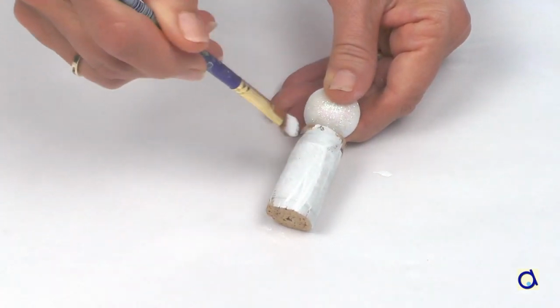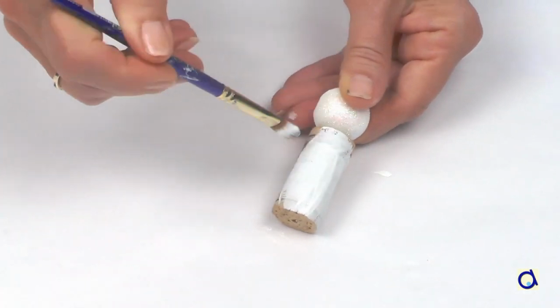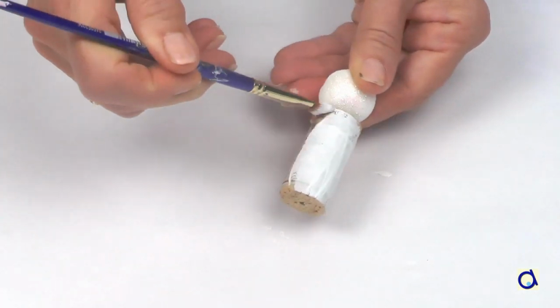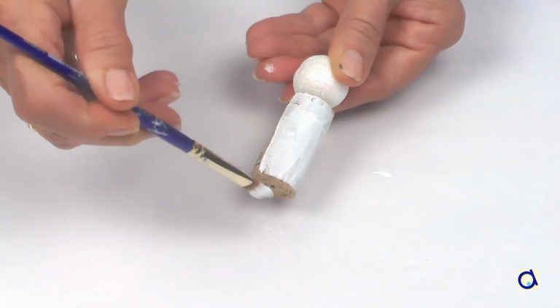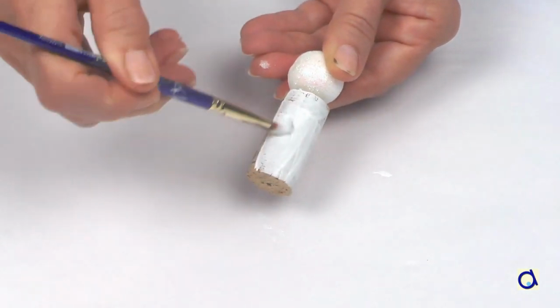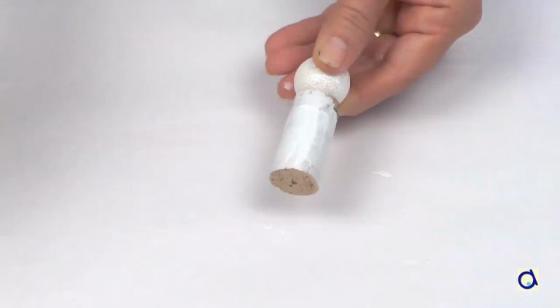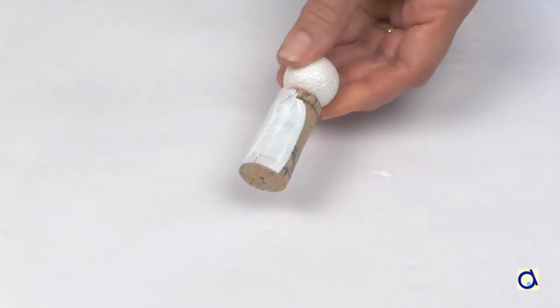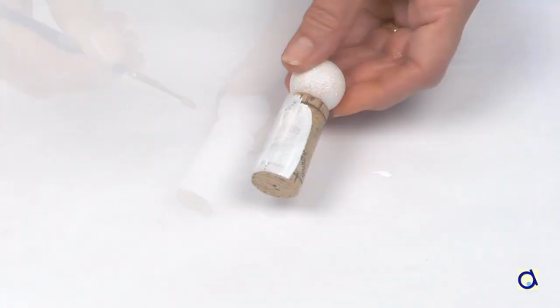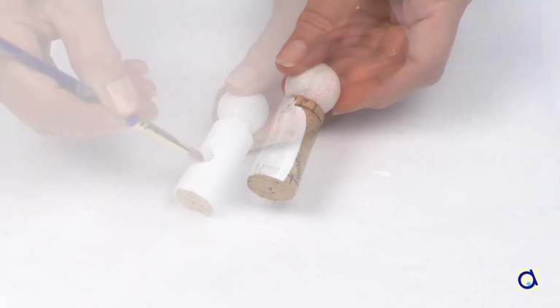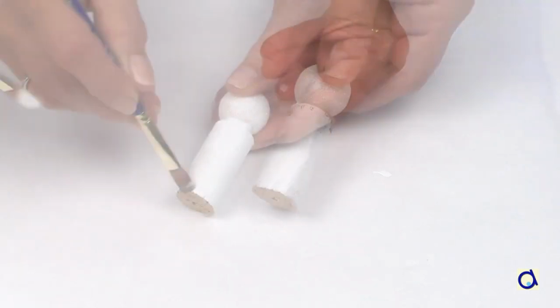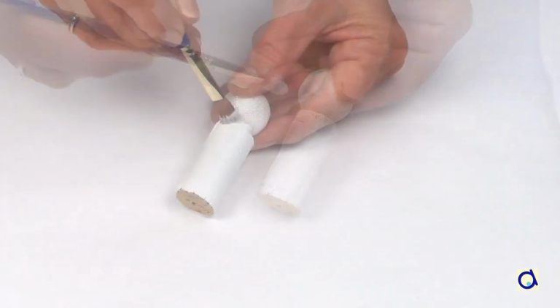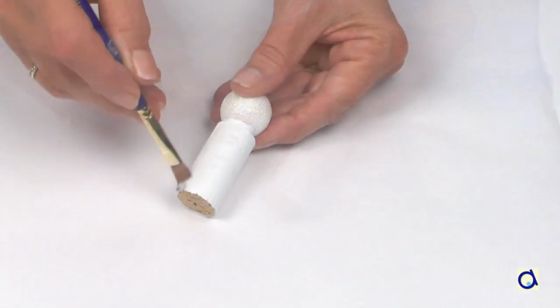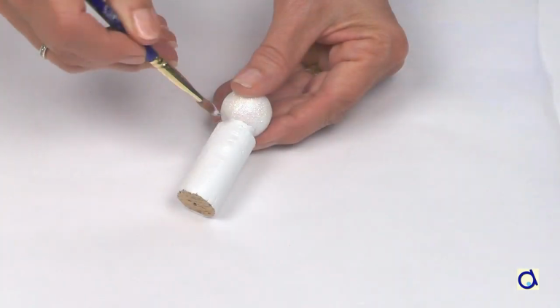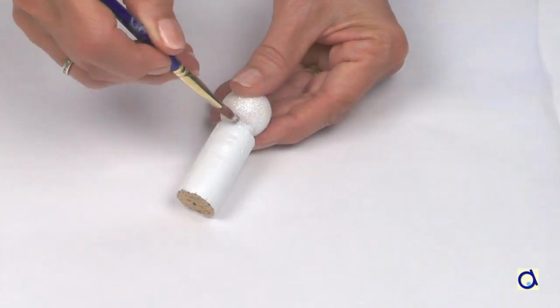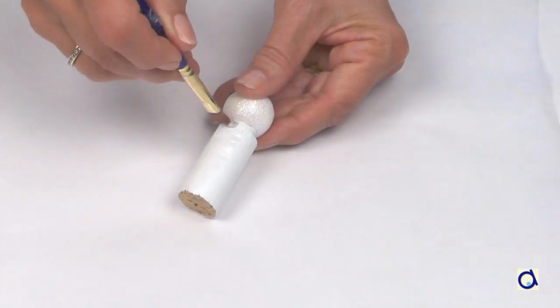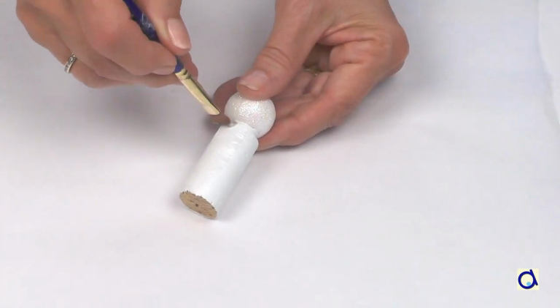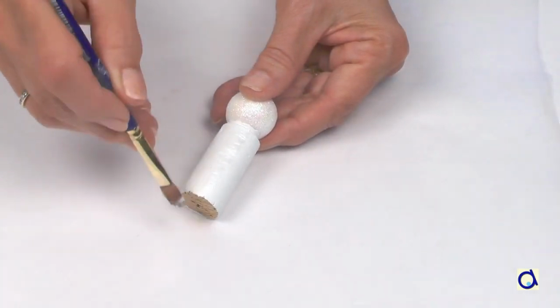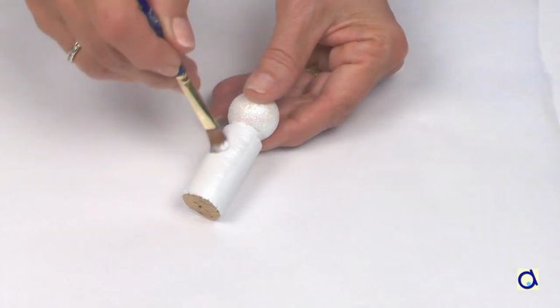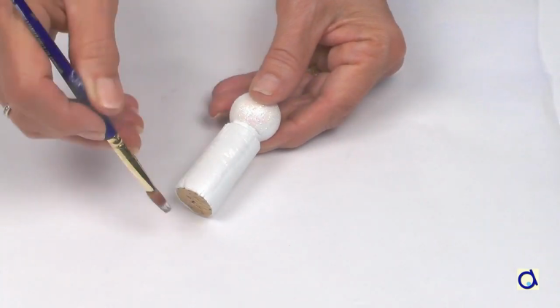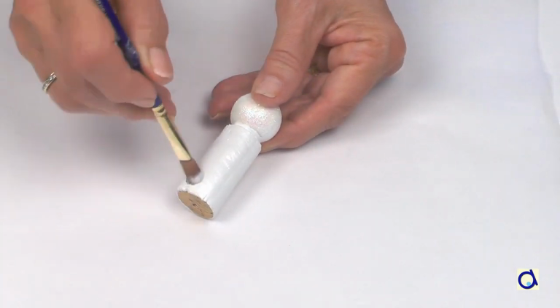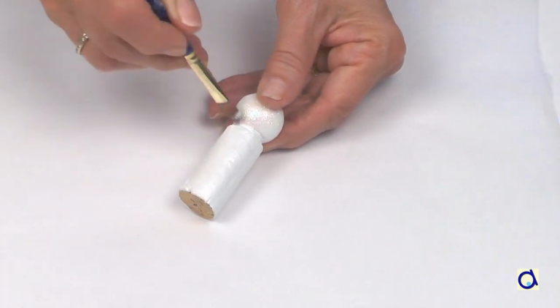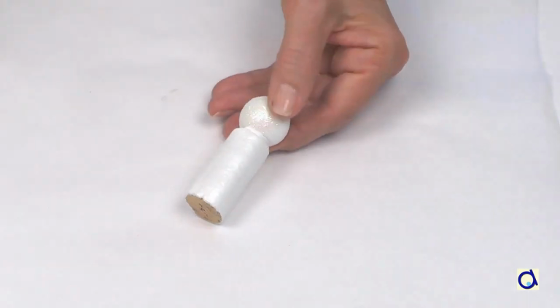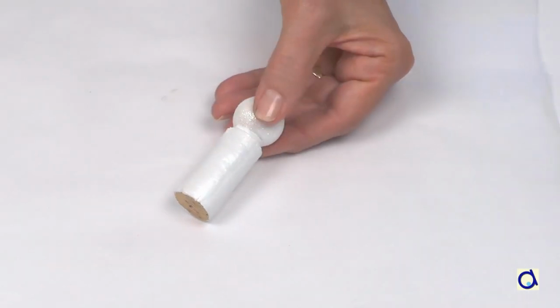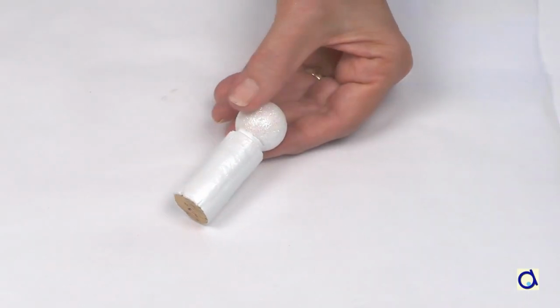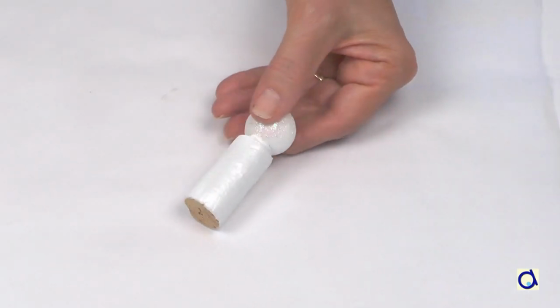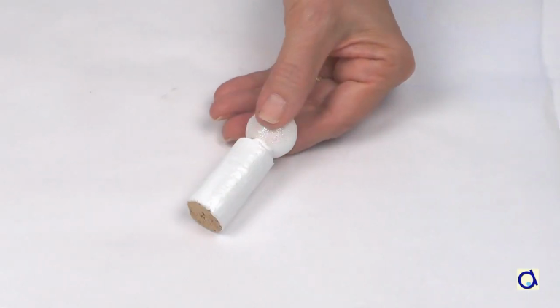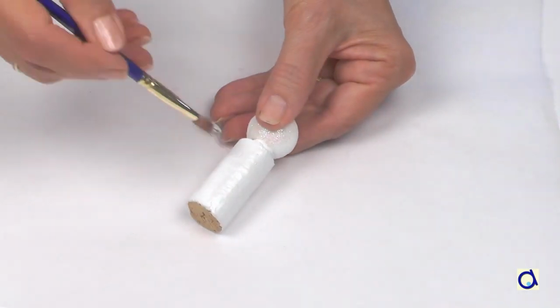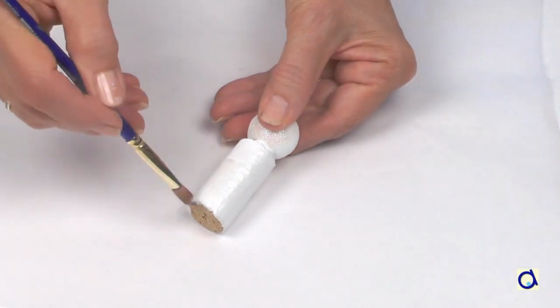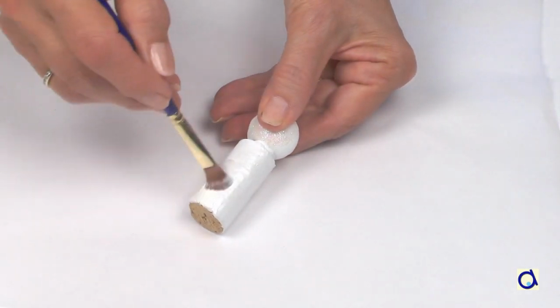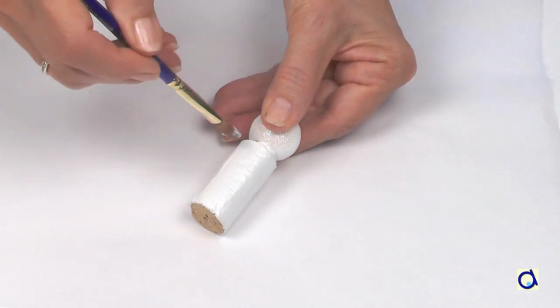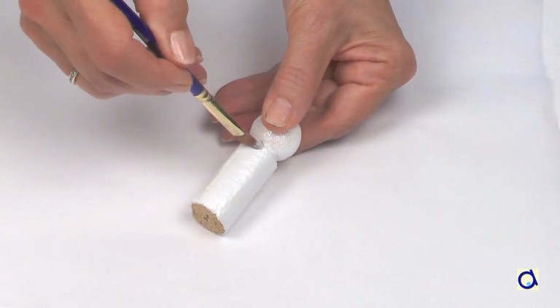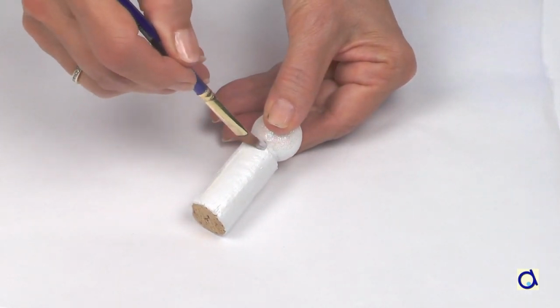When the white paint is dry, add a layer of white iridescent paint. Let dry.